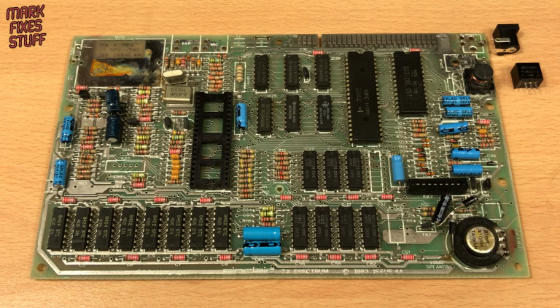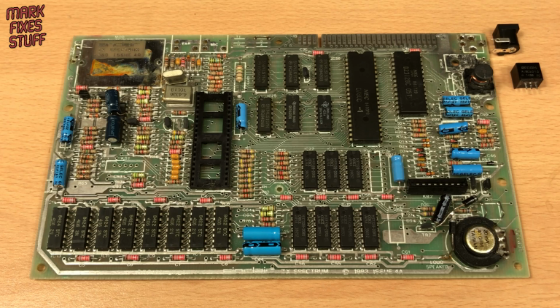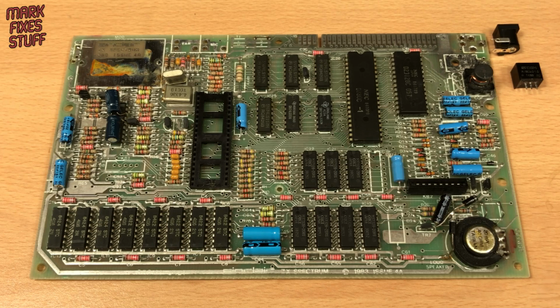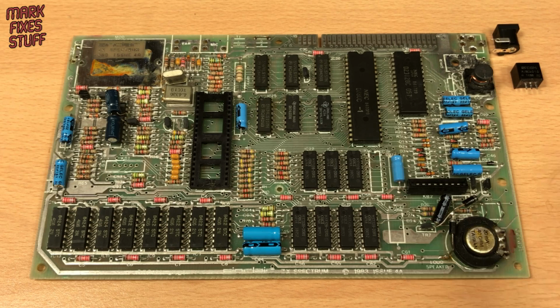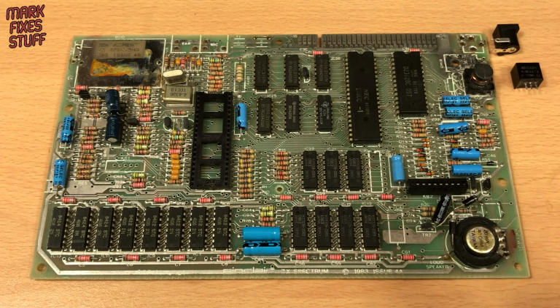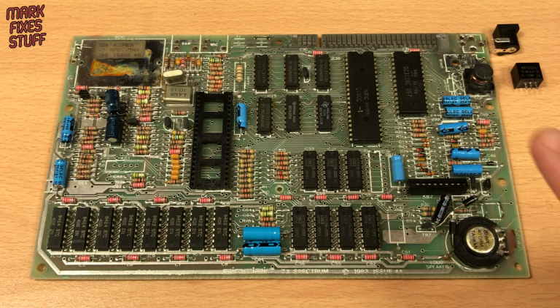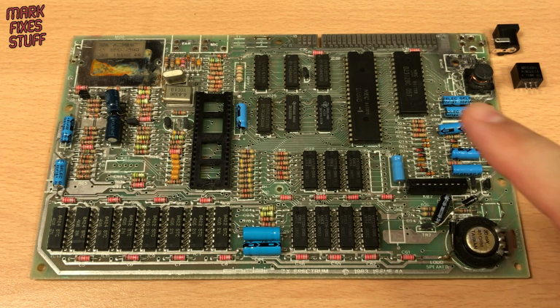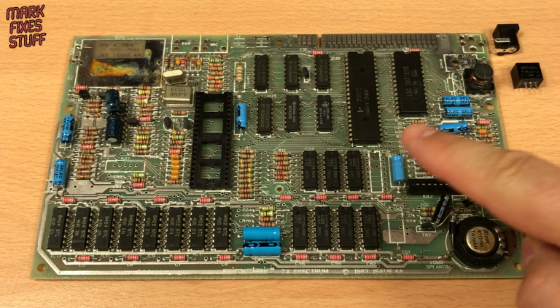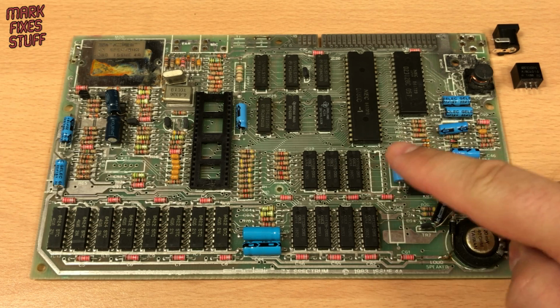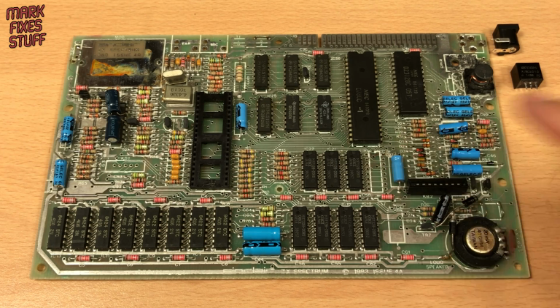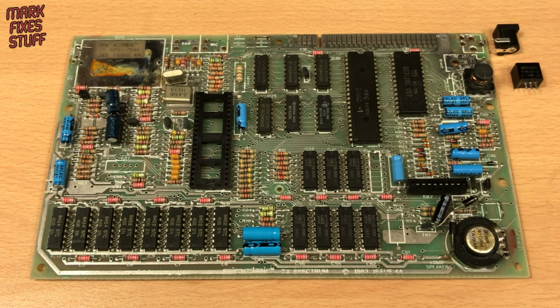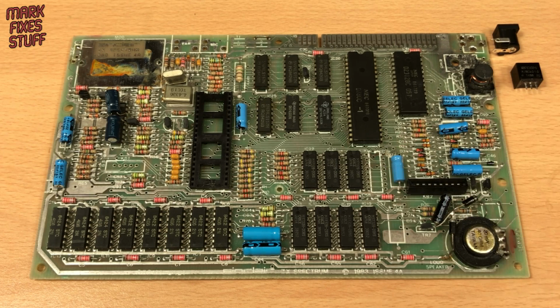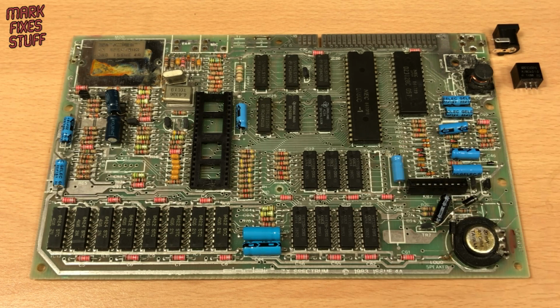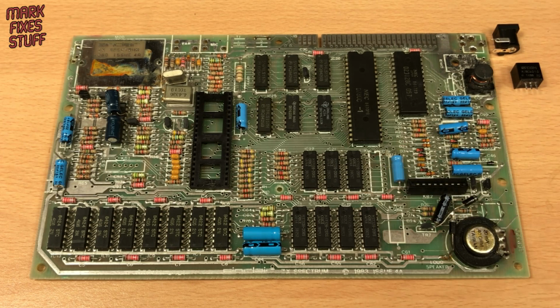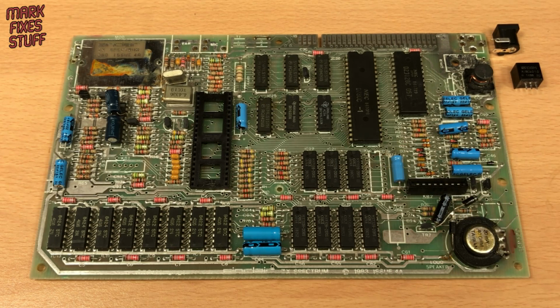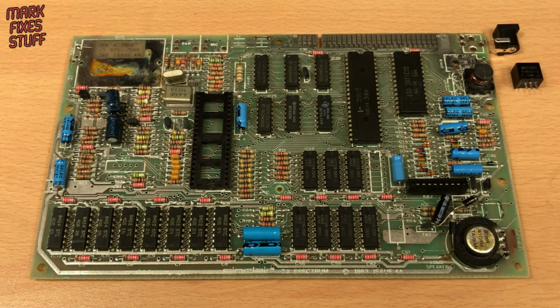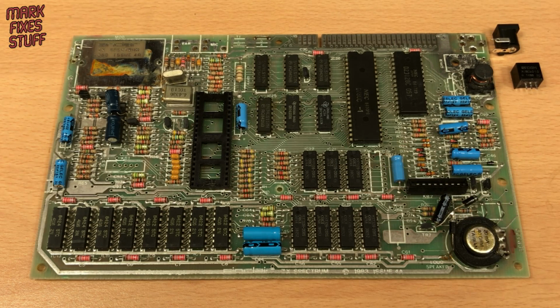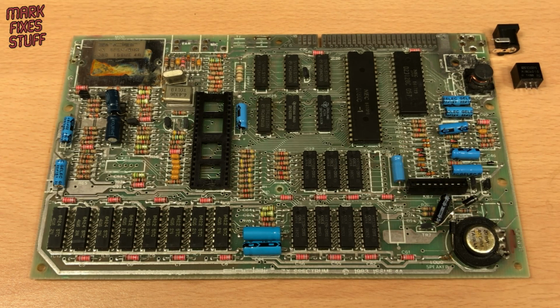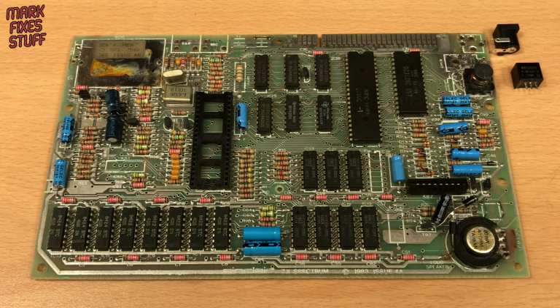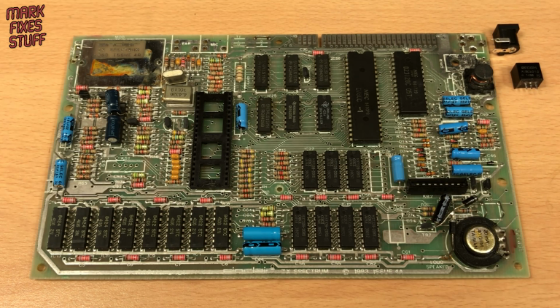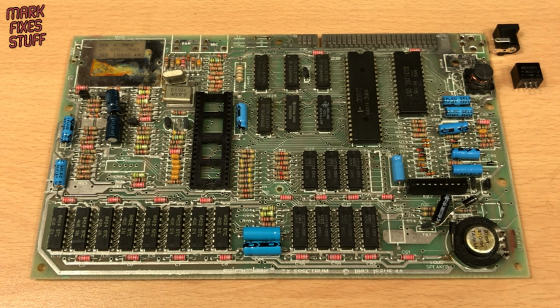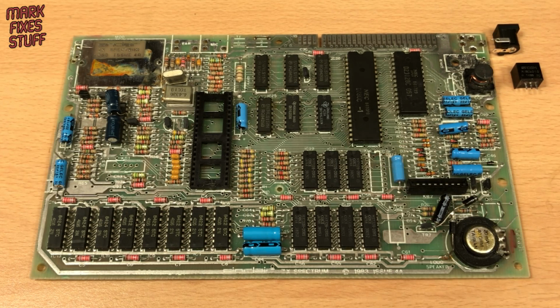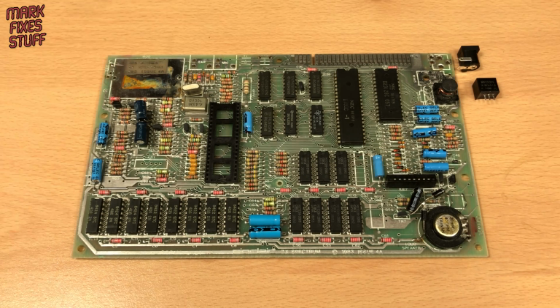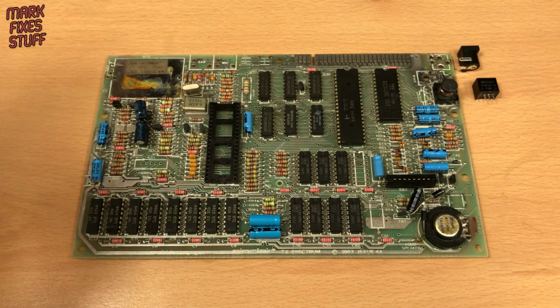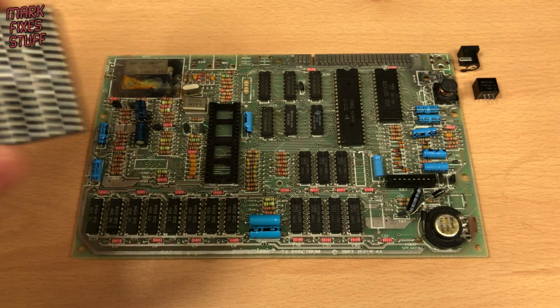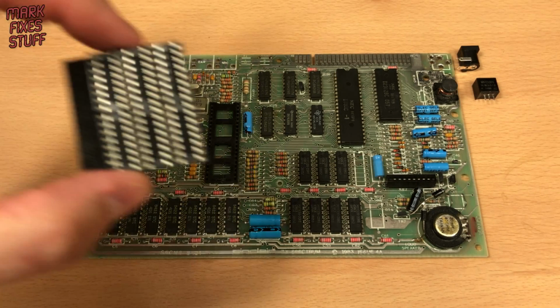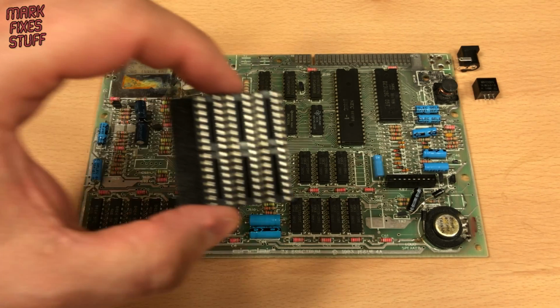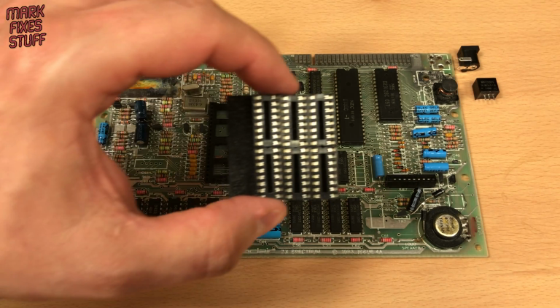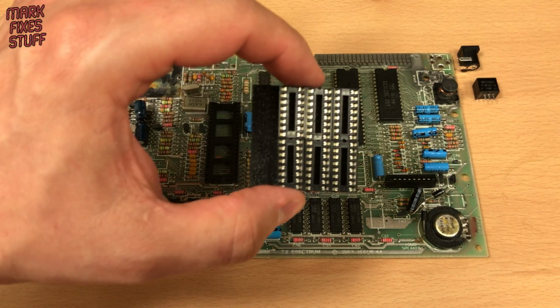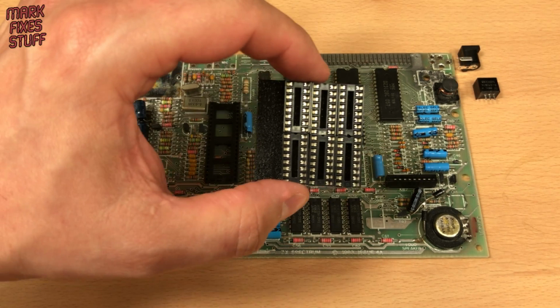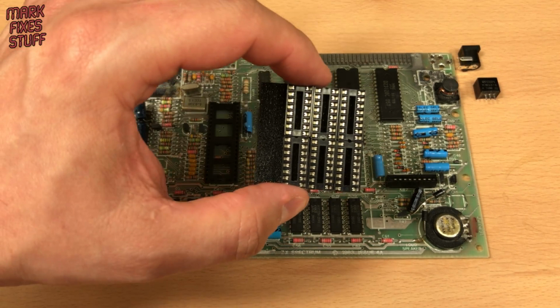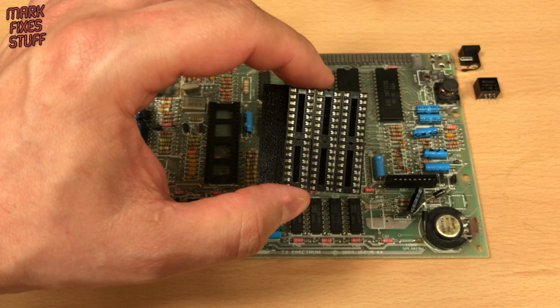With the missing upper RAM chip, I'll obtain a suitable replacement and install it via a socket for testing.